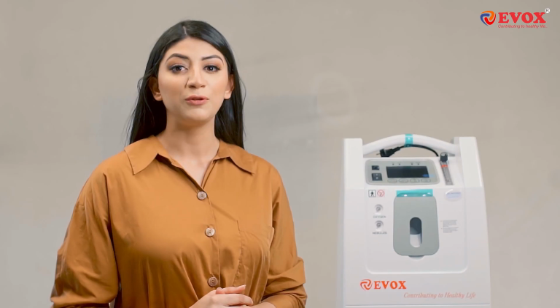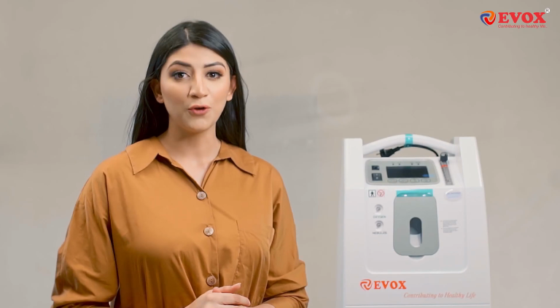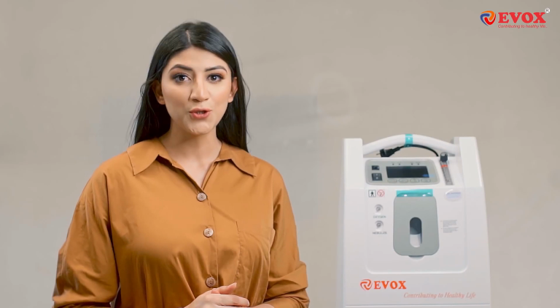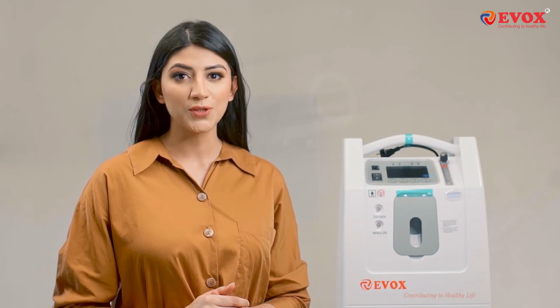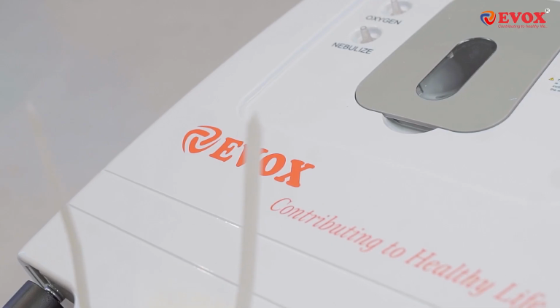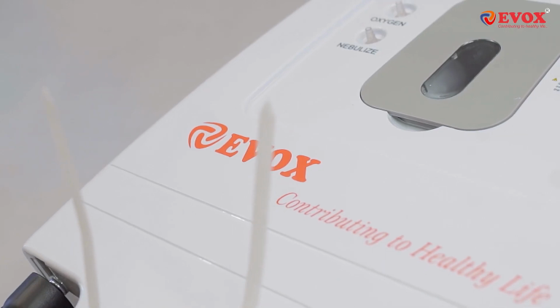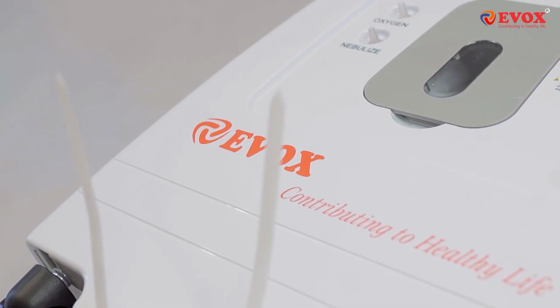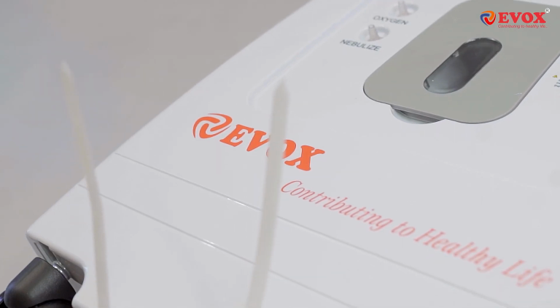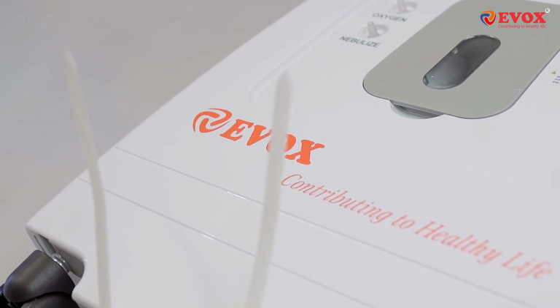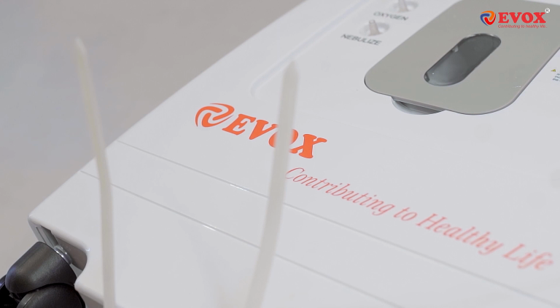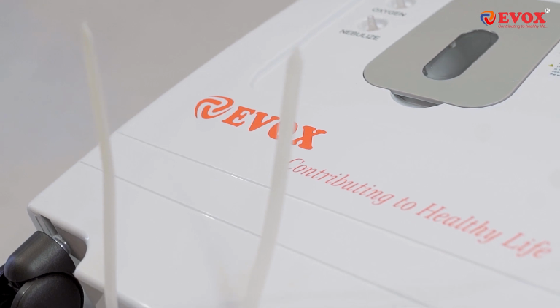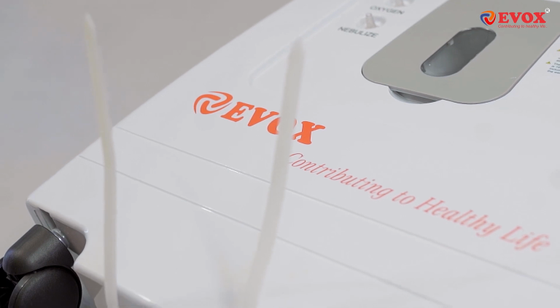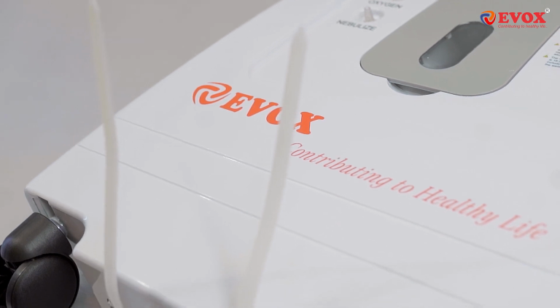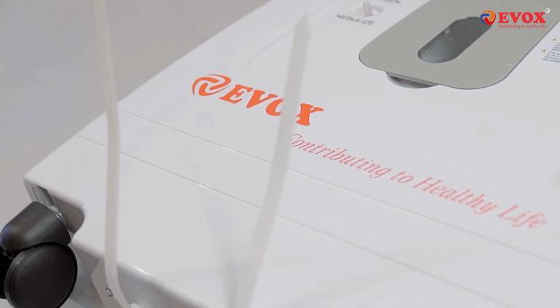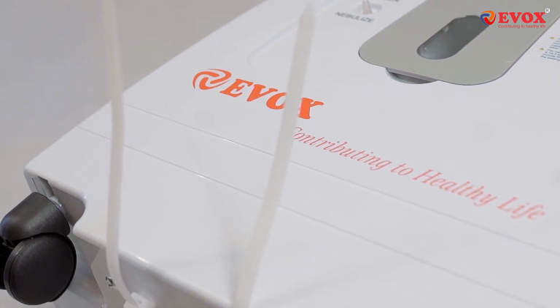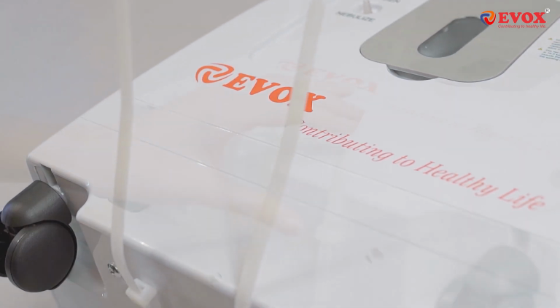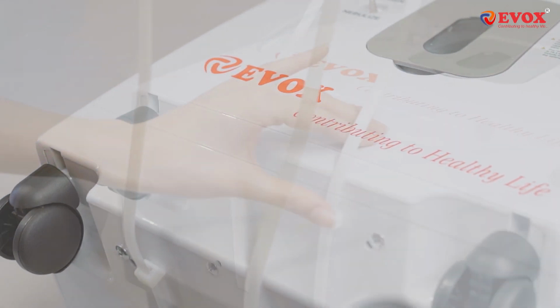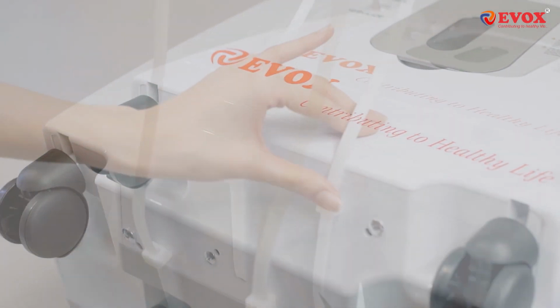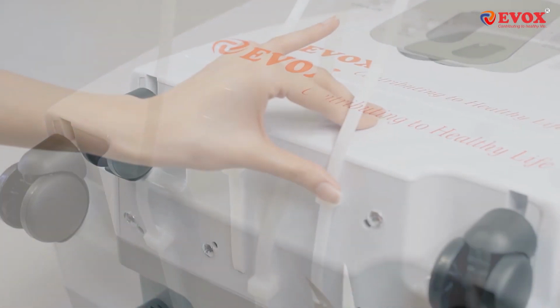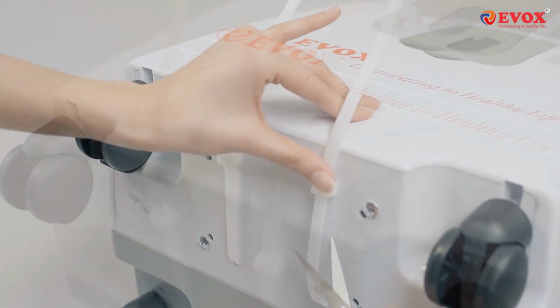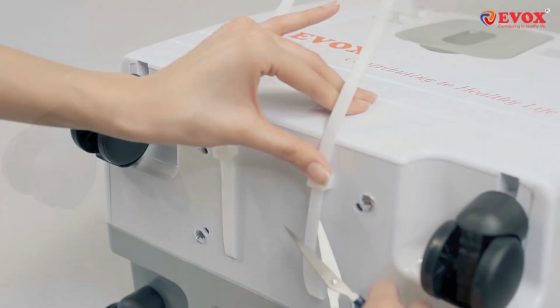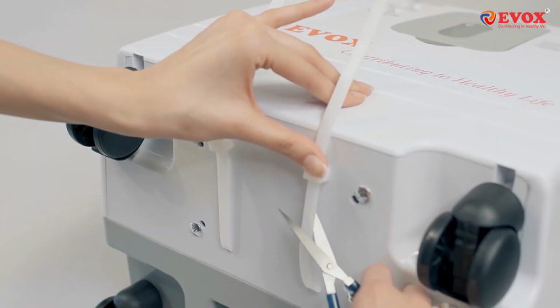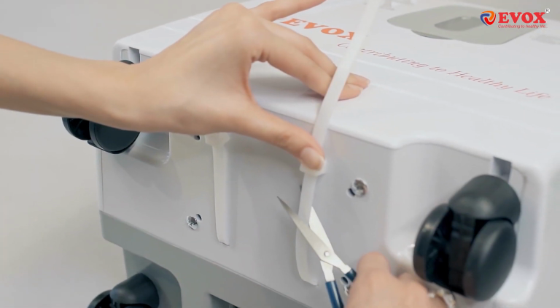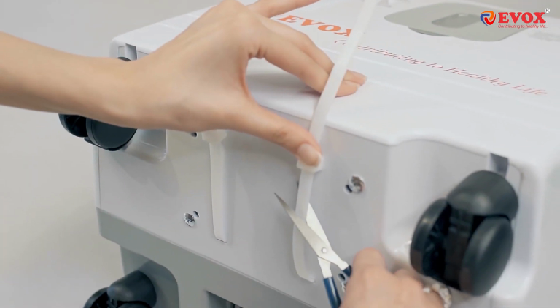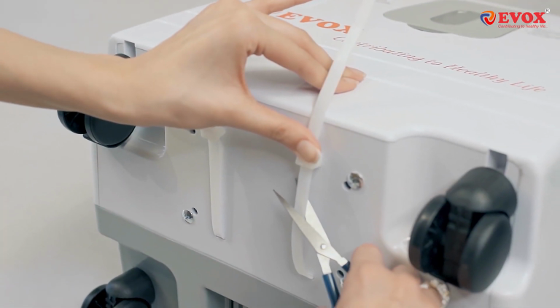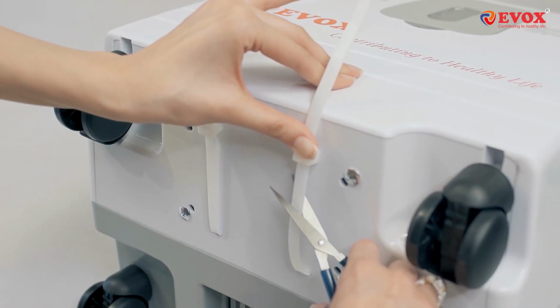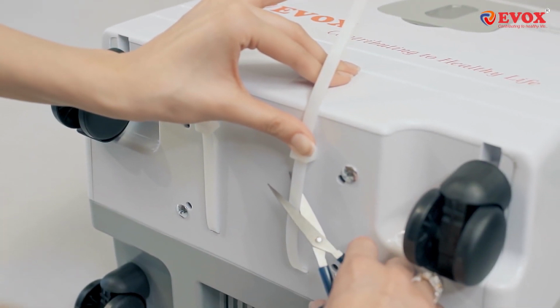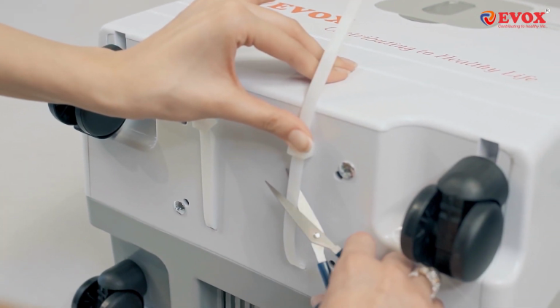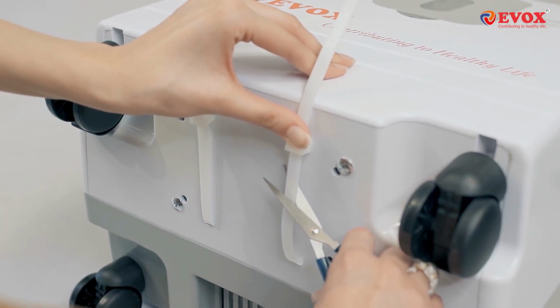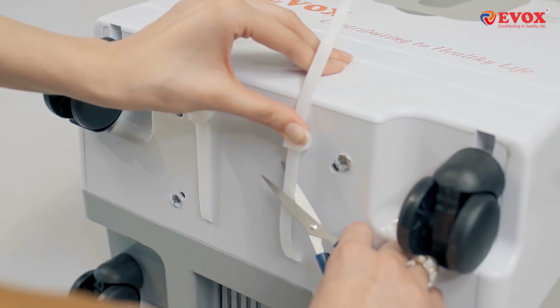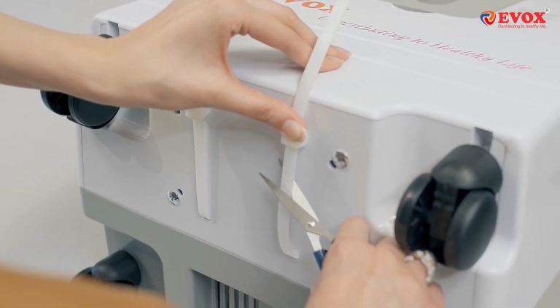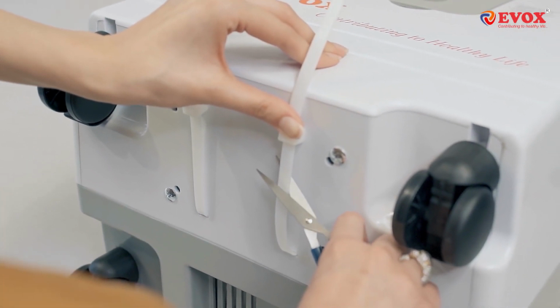Before using the Evox Oxygen Concentrator, make sure you cut through the compressor safety locks.